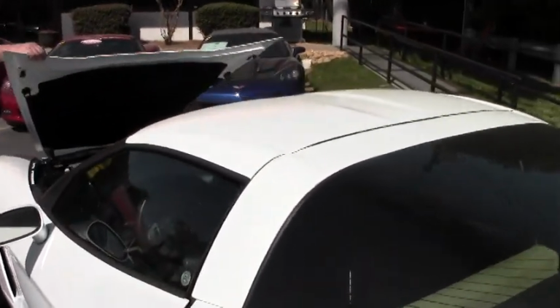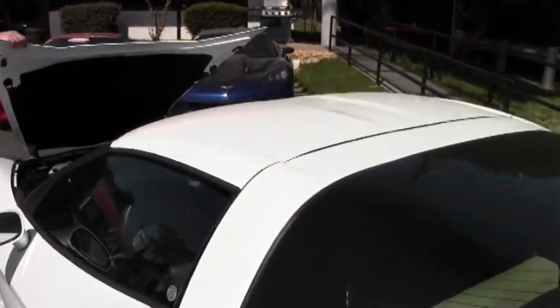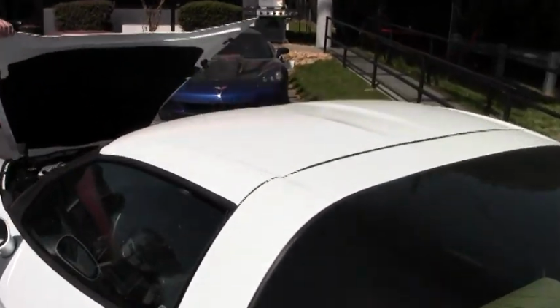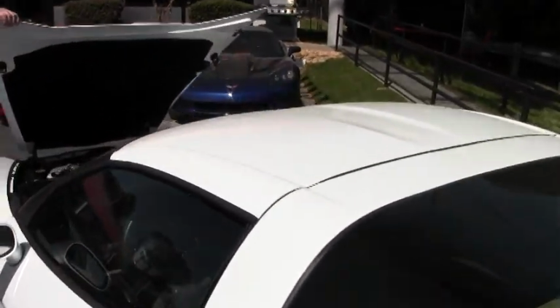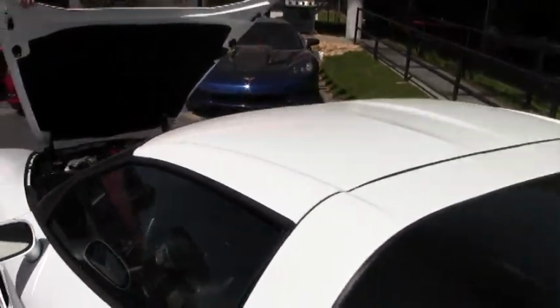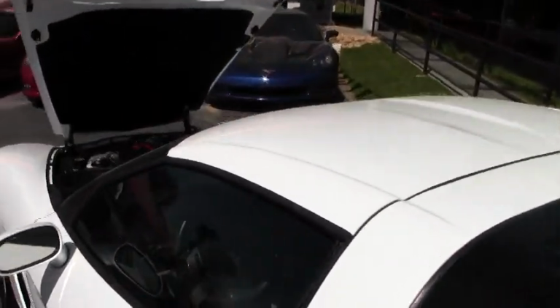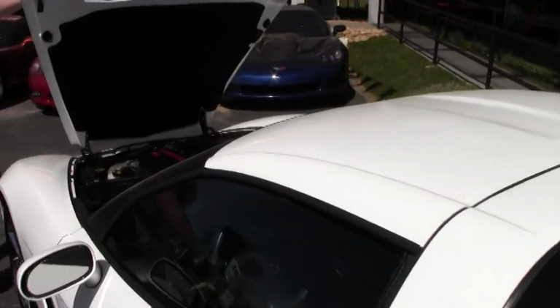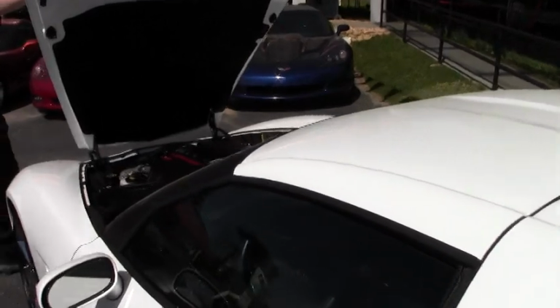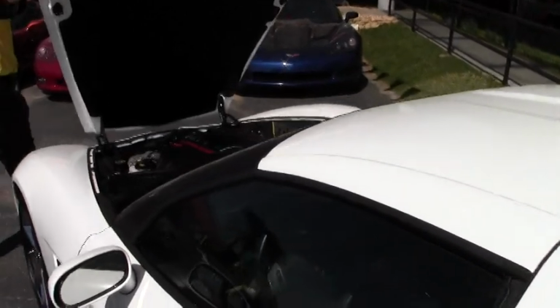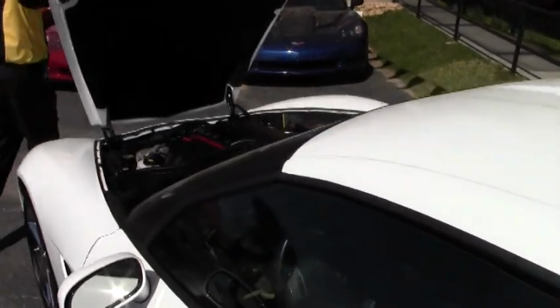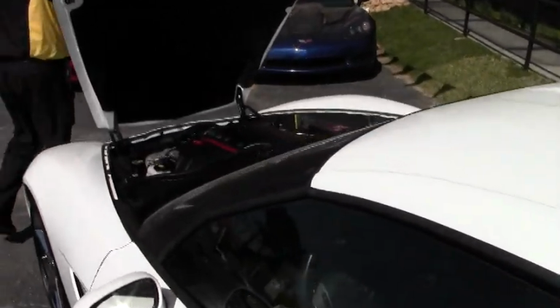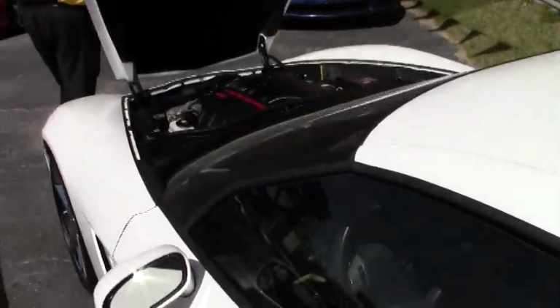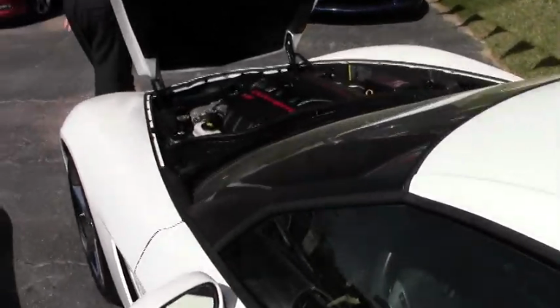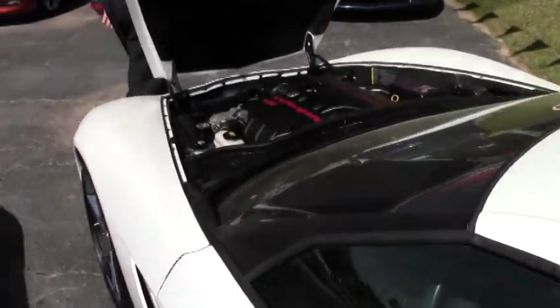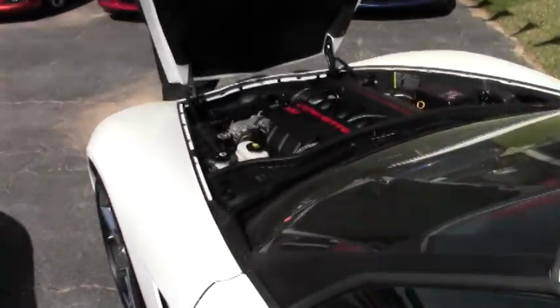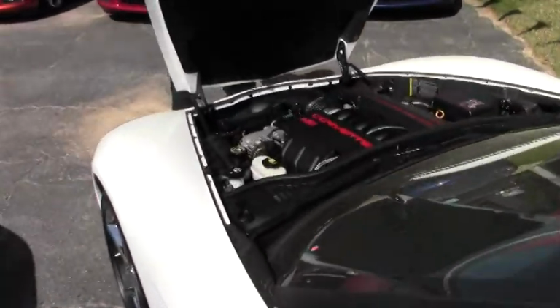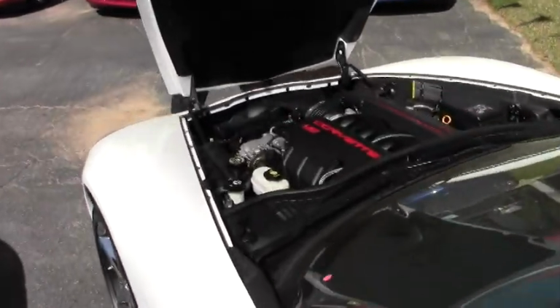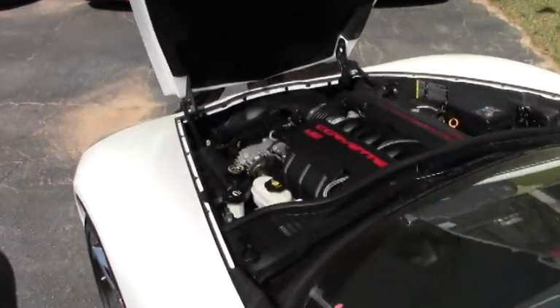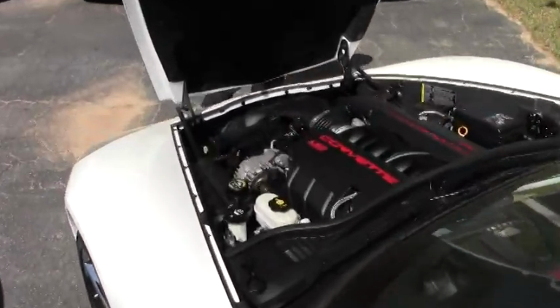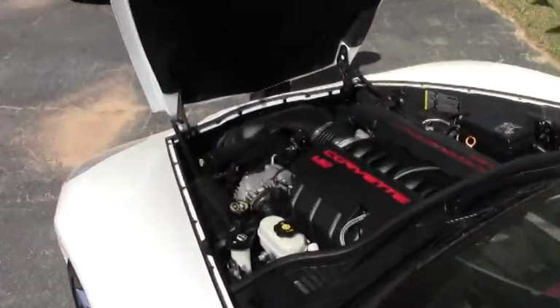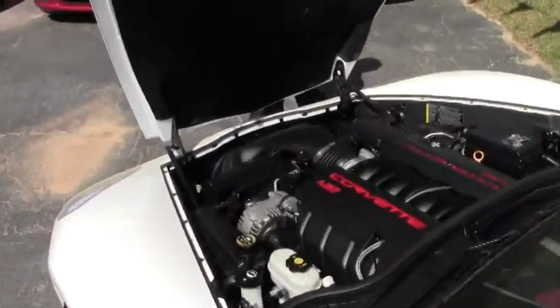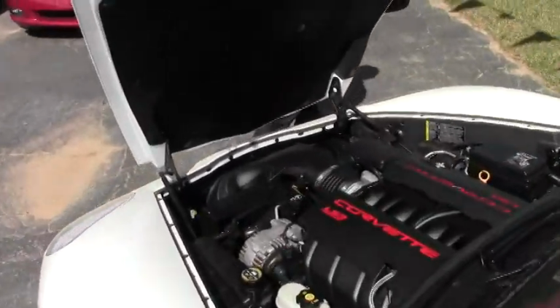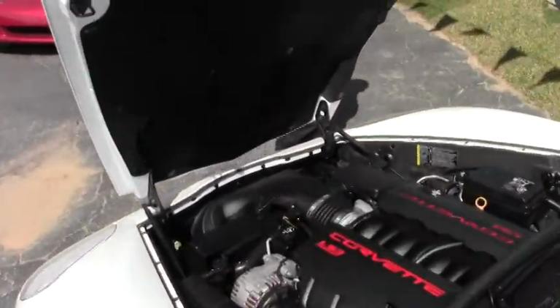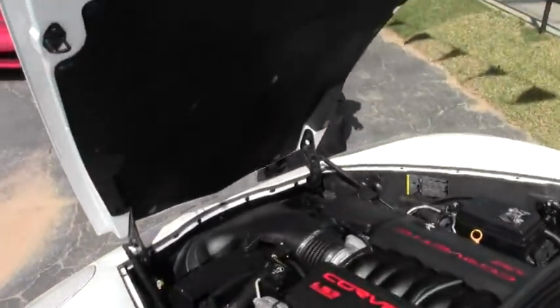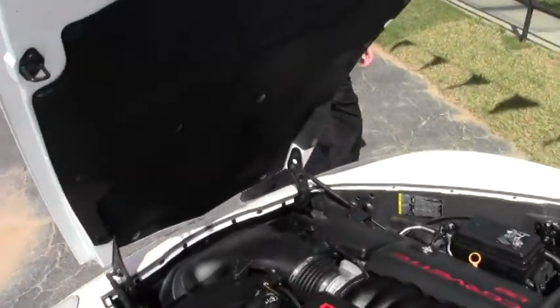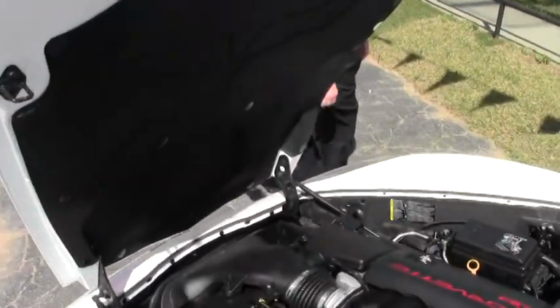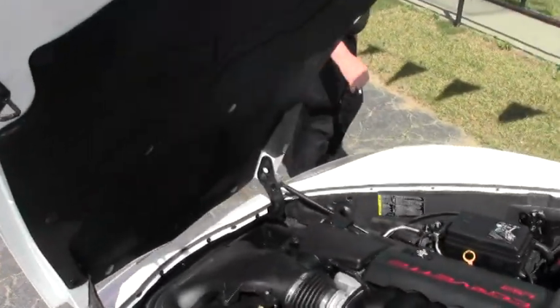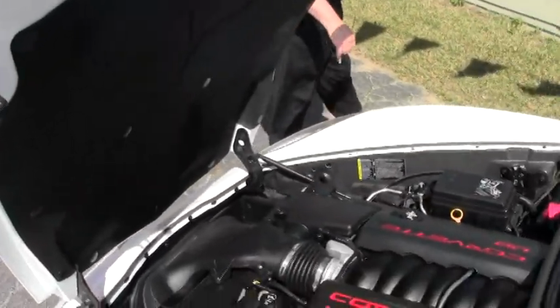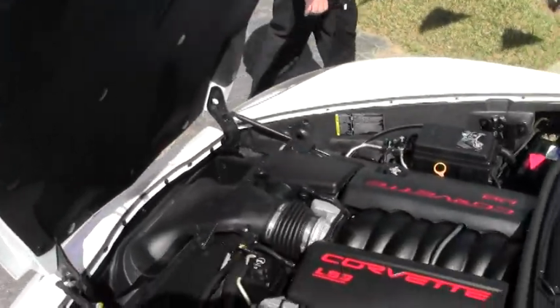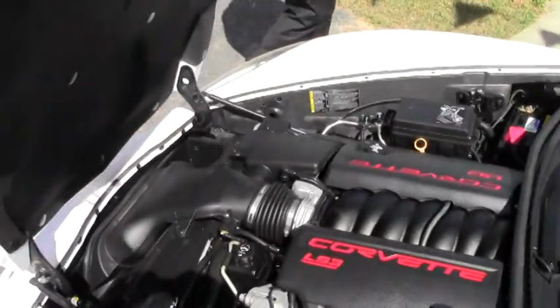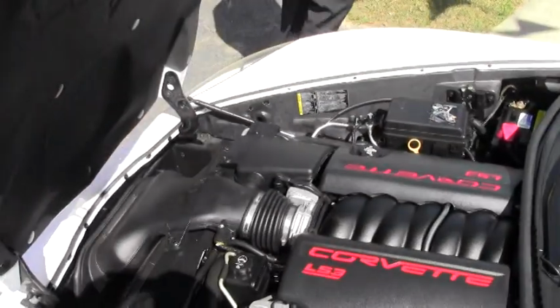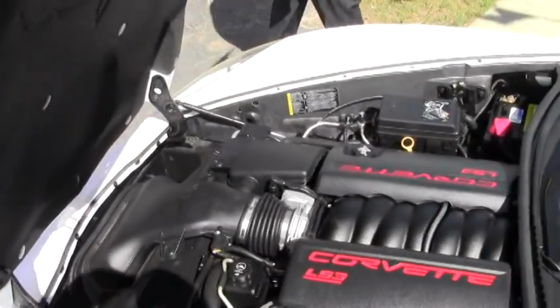We're also going to take a look at the engine compartment — extremely clean LS3.